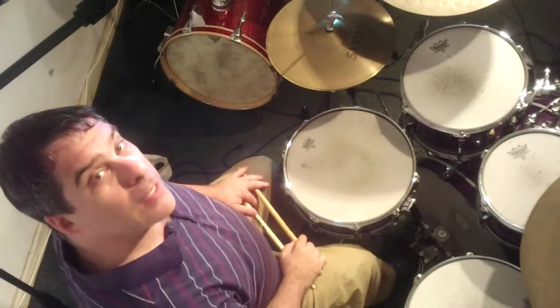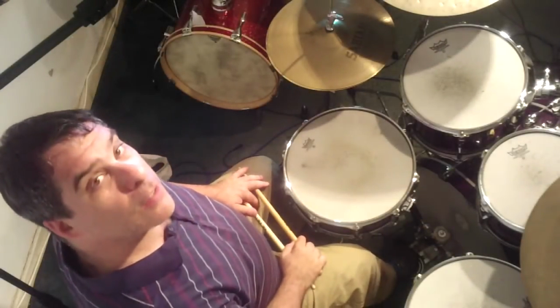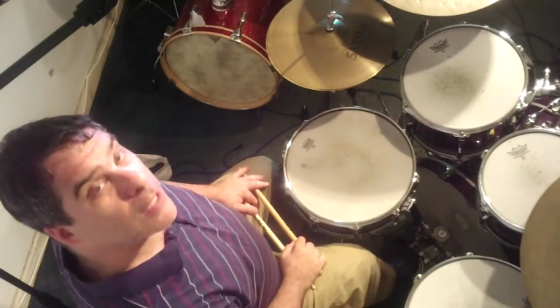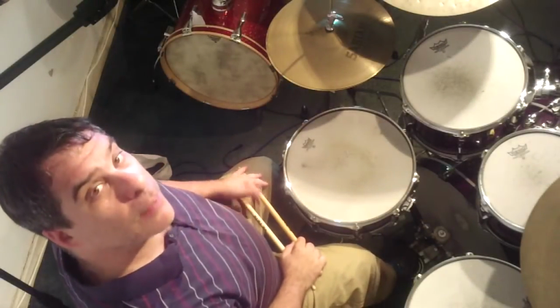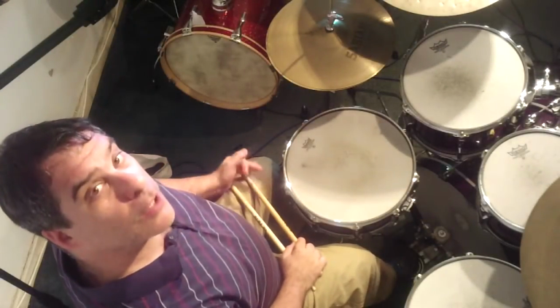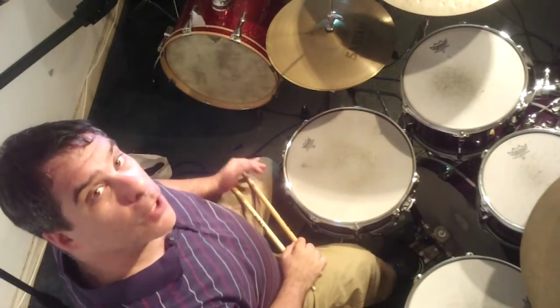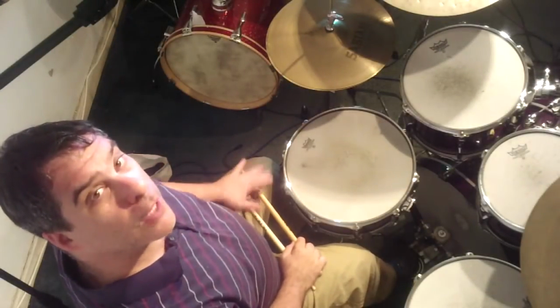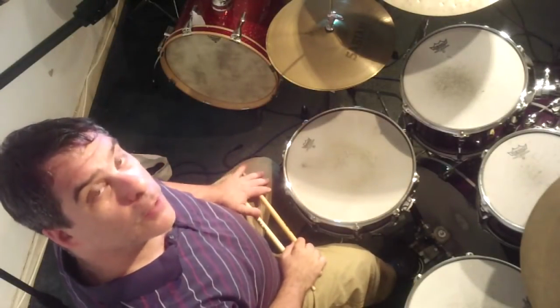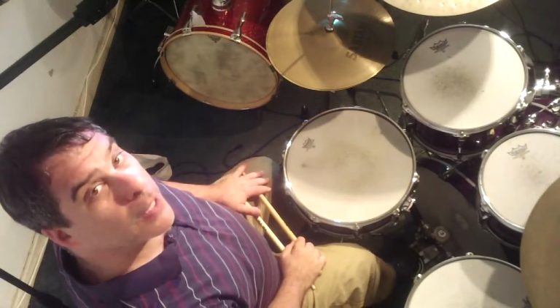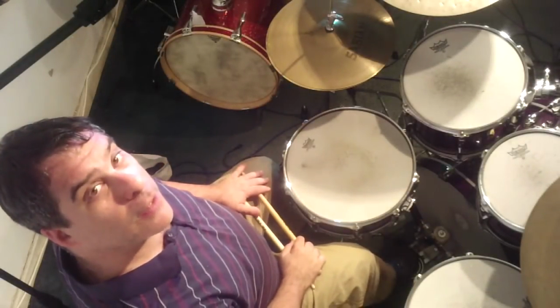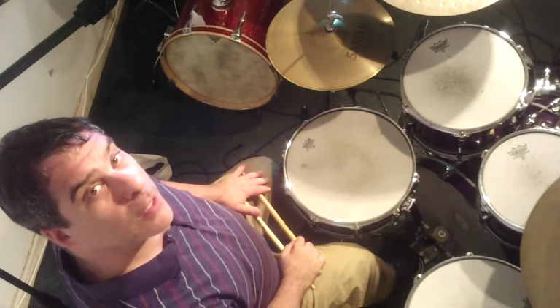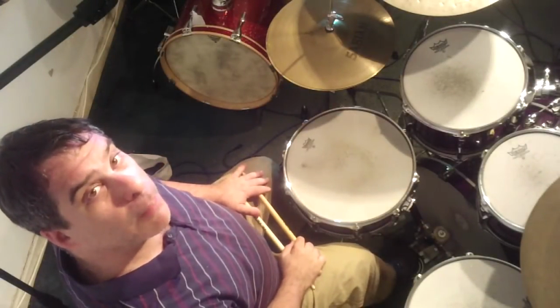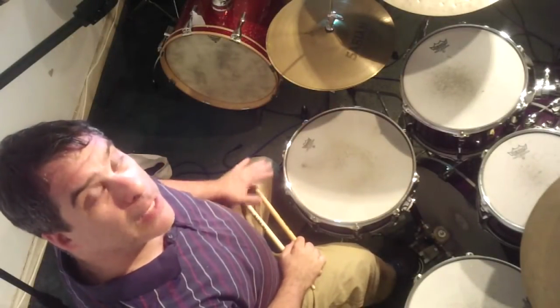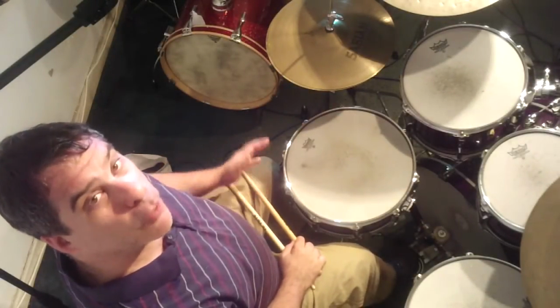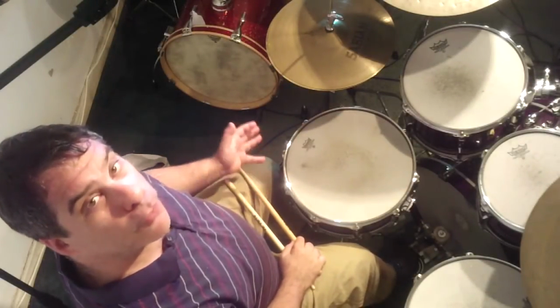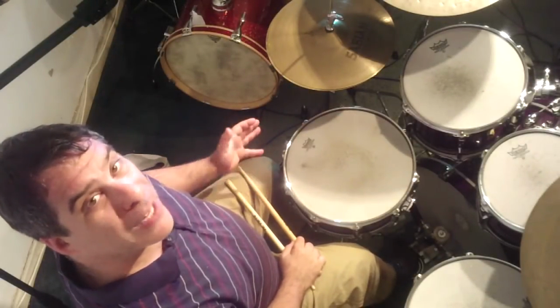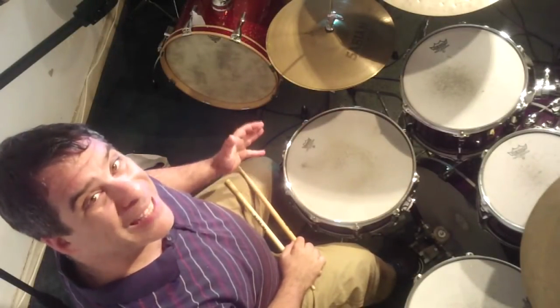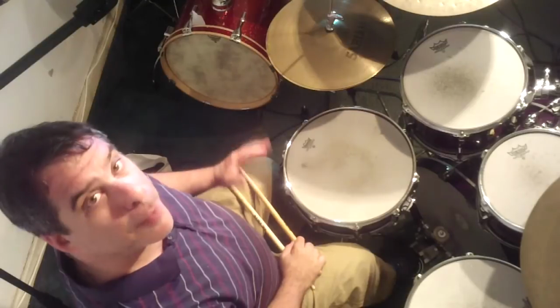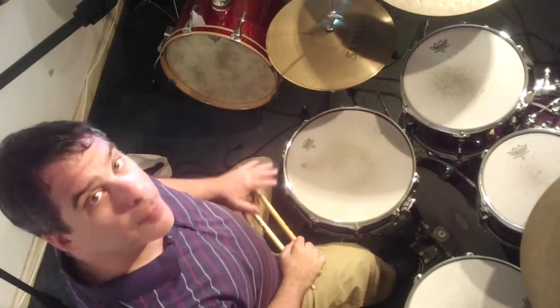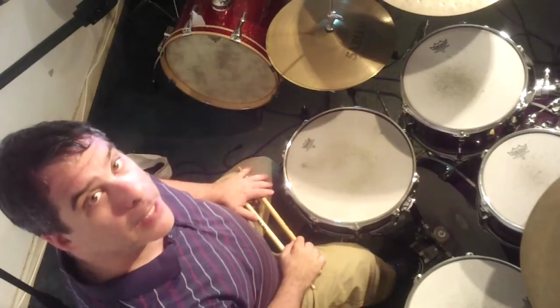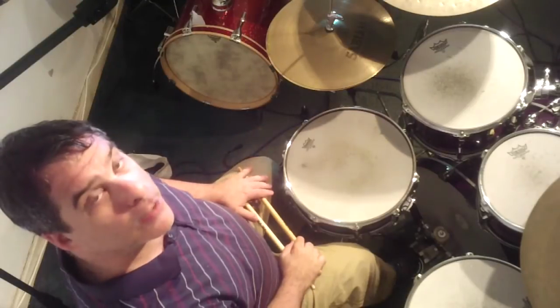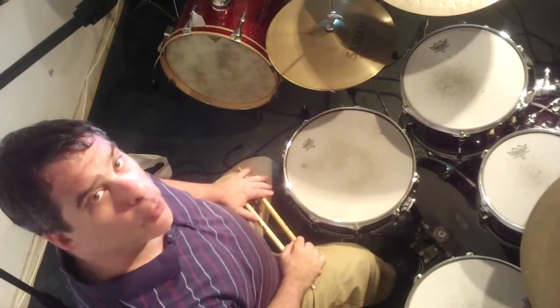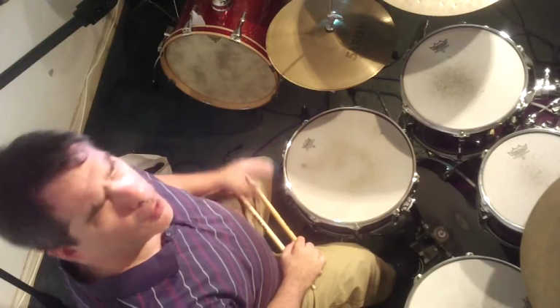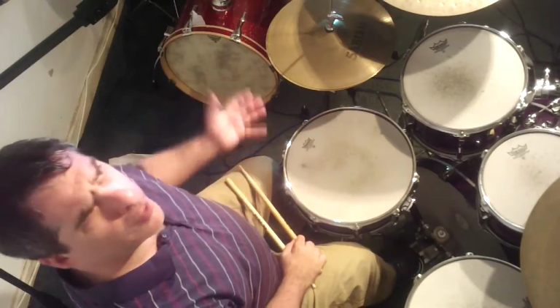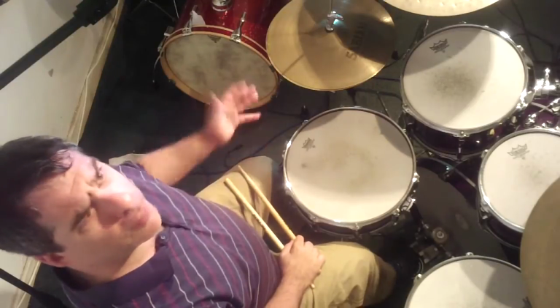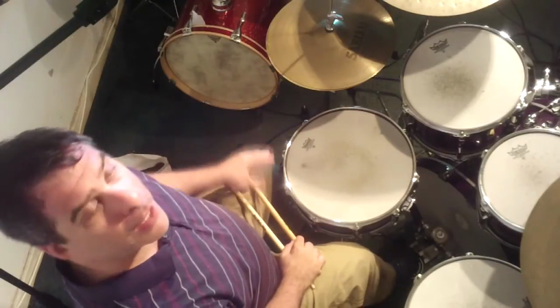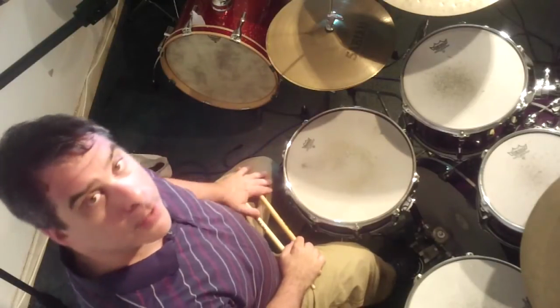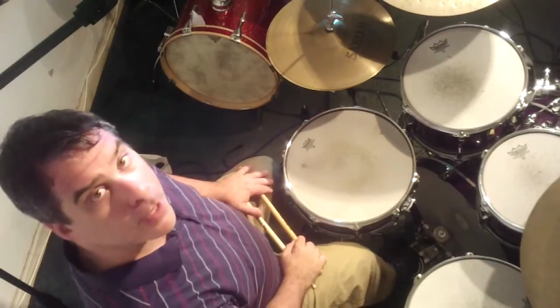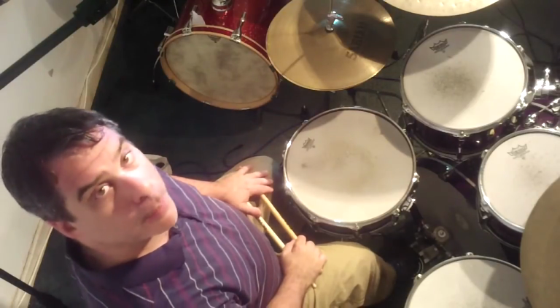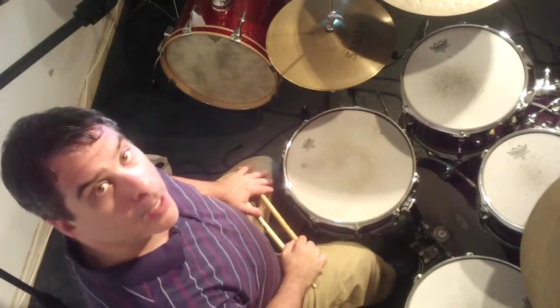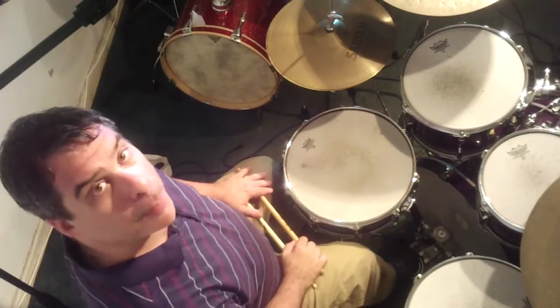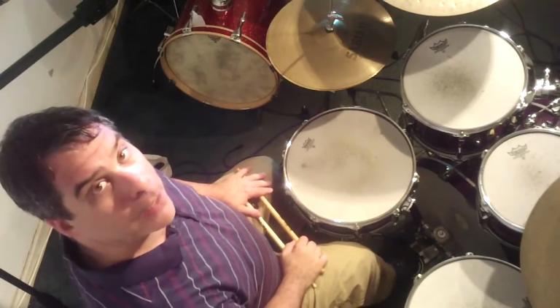Today I'm going to show you how to play the main groove for Lady Marmalade, or Marmalade perhaps, by LaBelle.